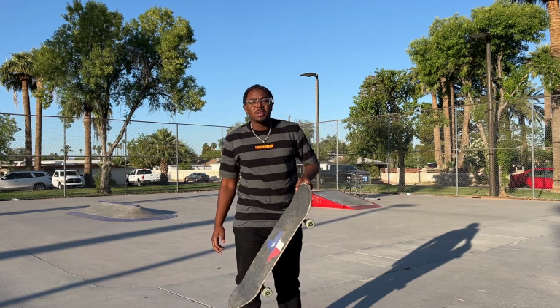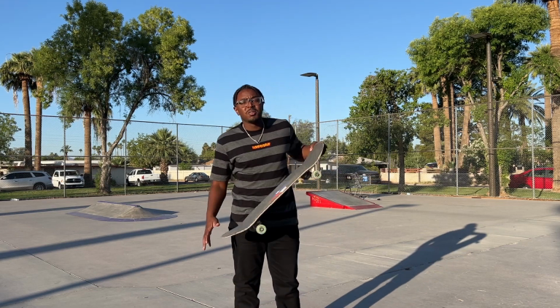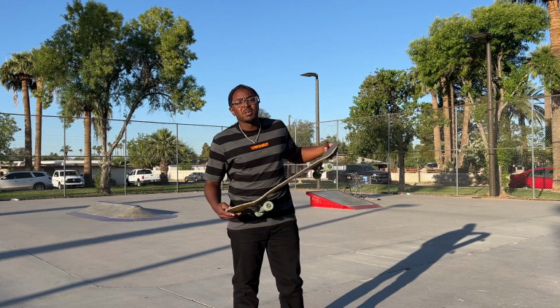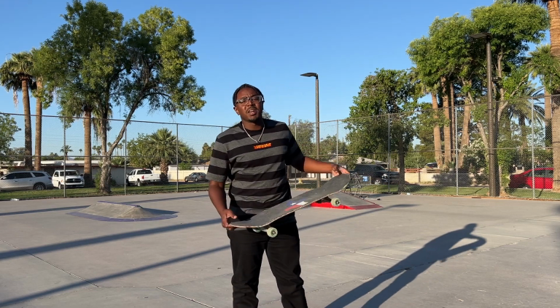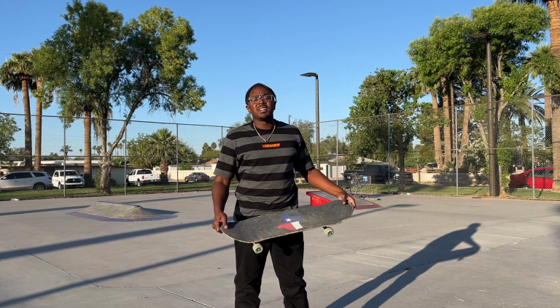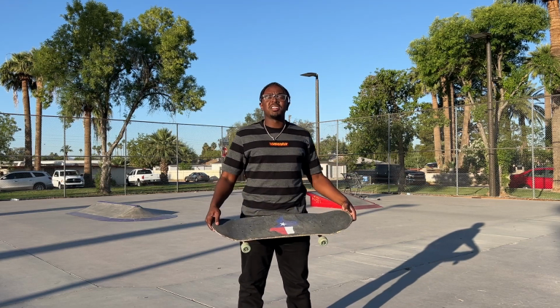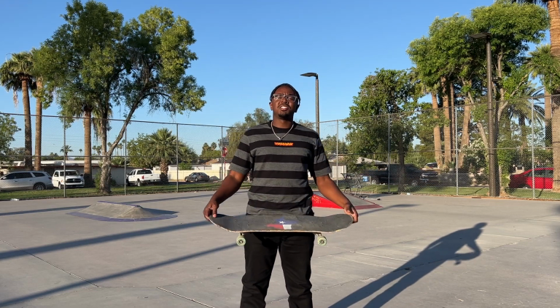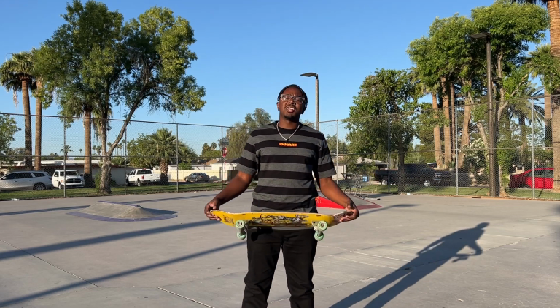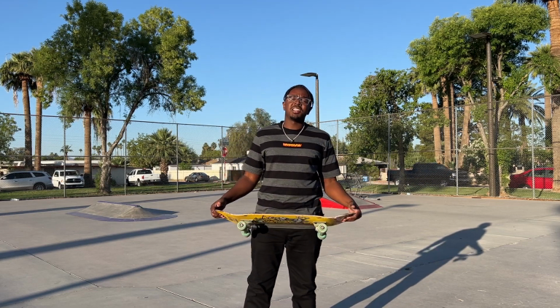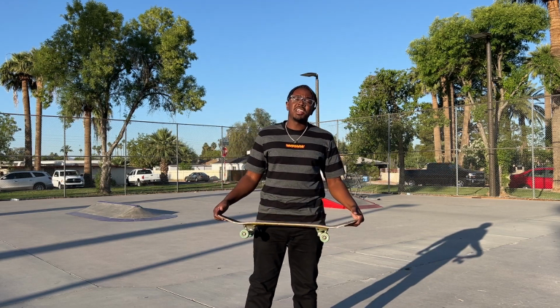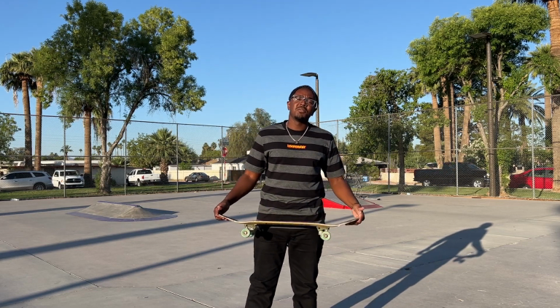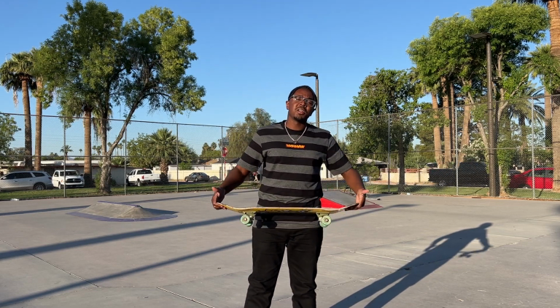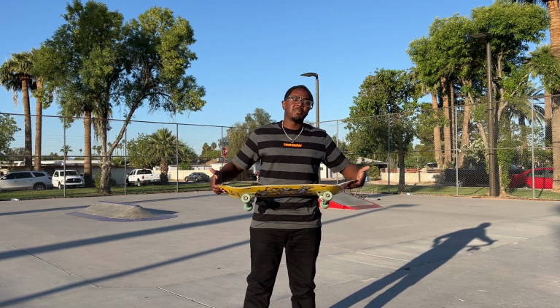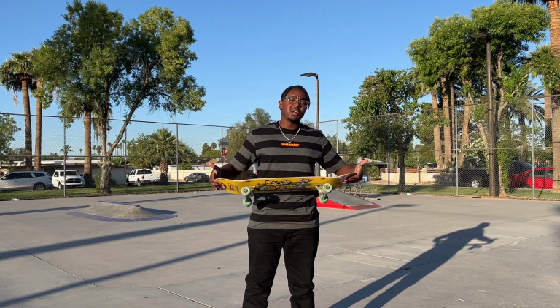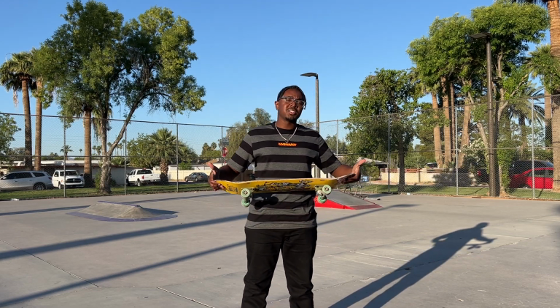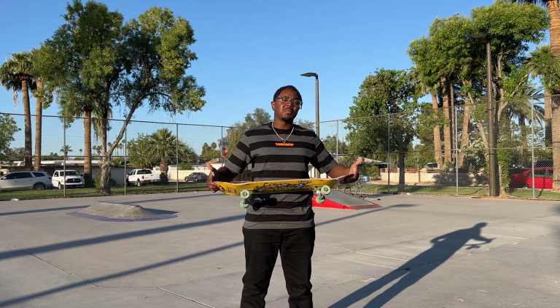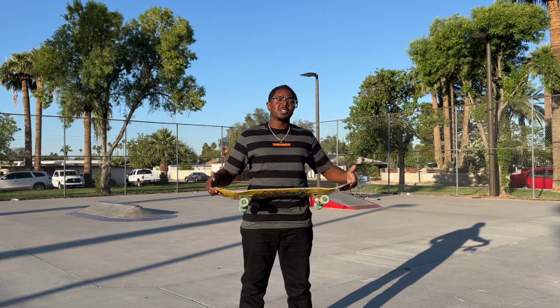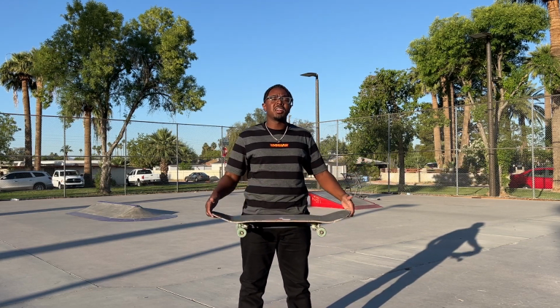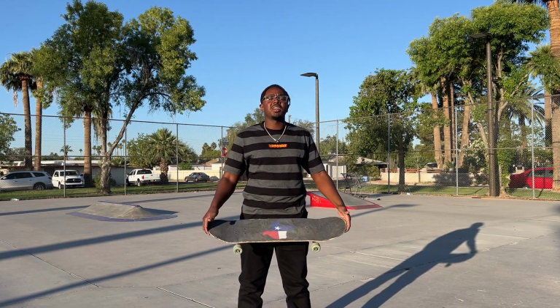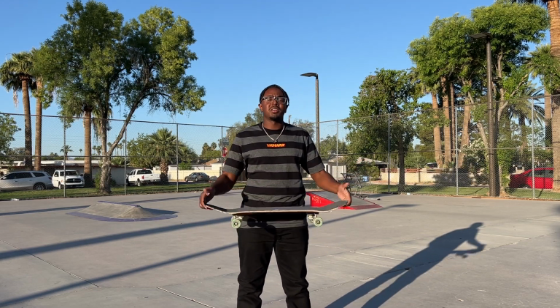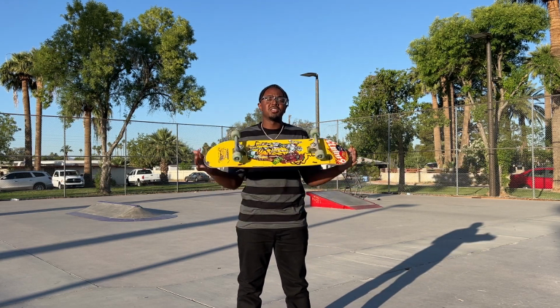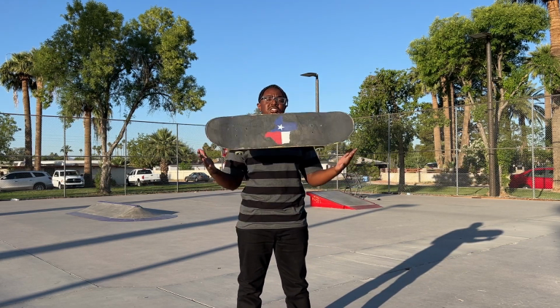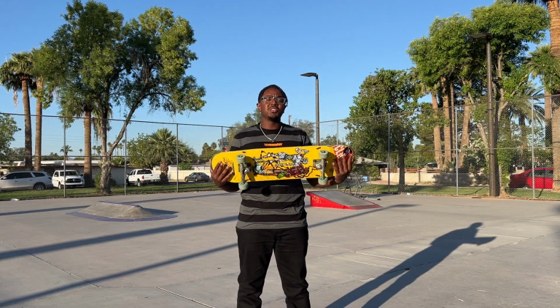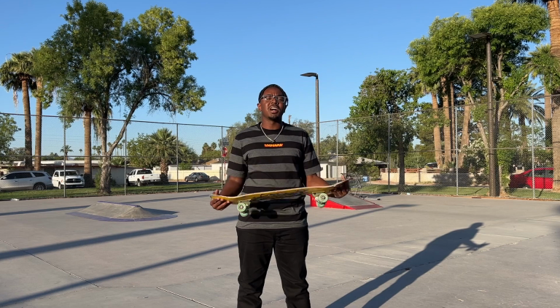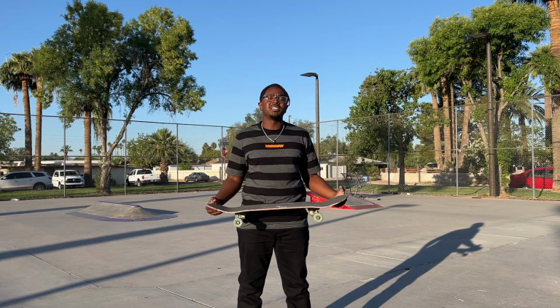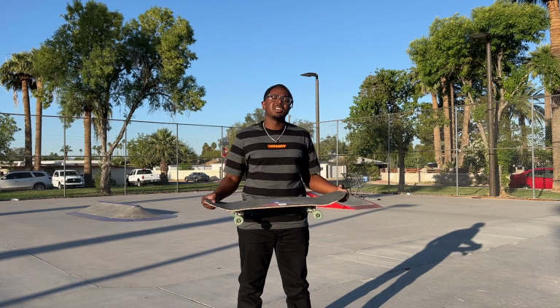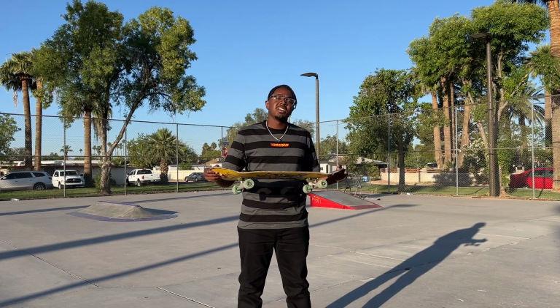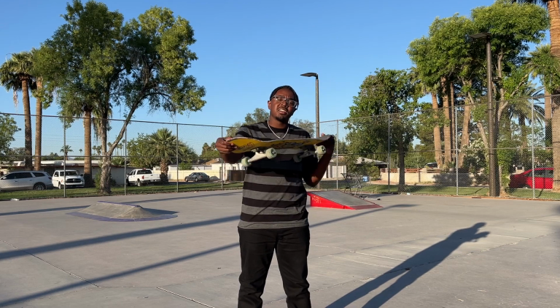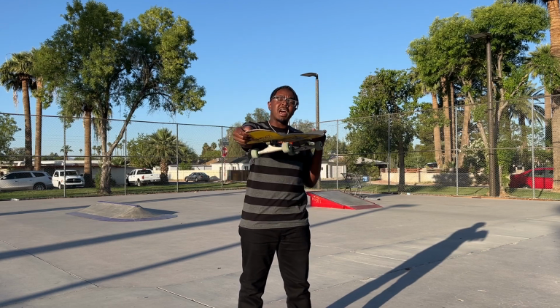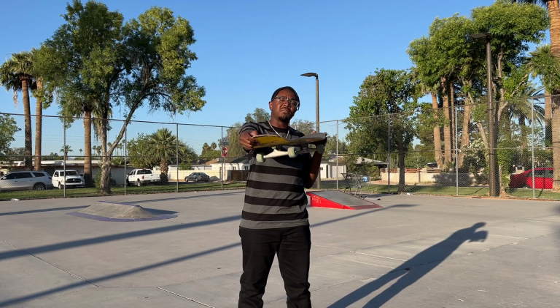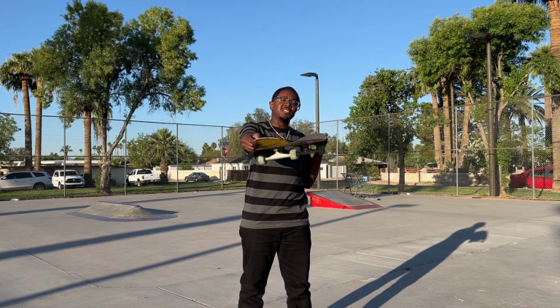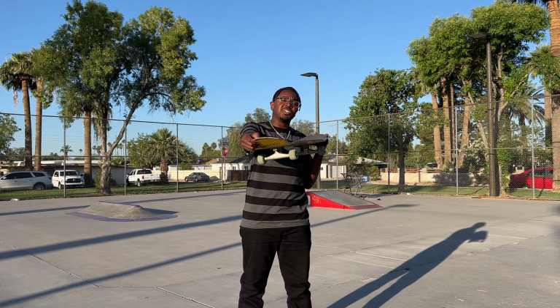What's up guys, it's Jay's Day. We're here at Perry Skate Park today and I'm going to teach you guys how to front shove.